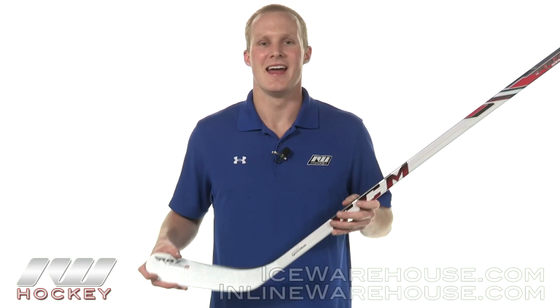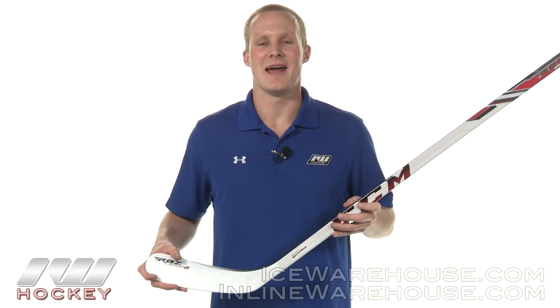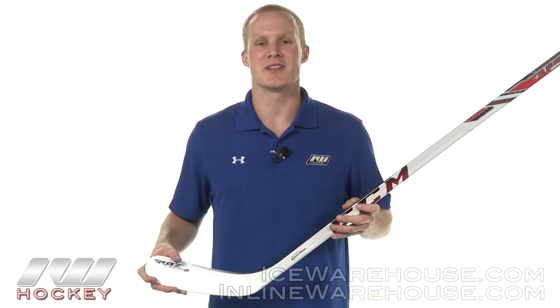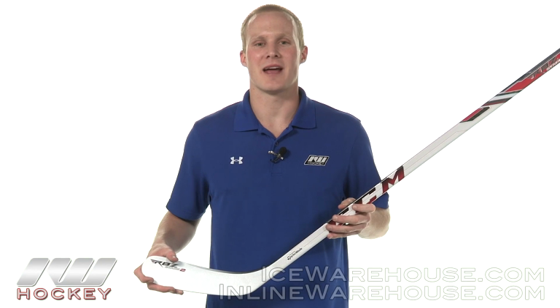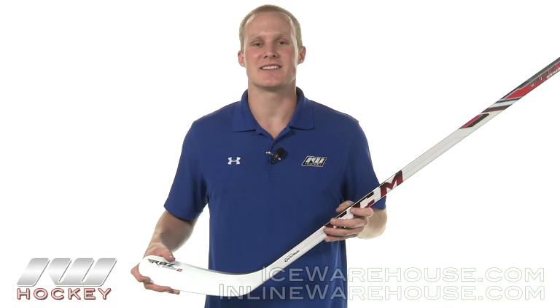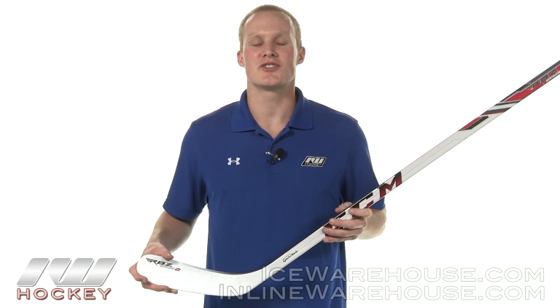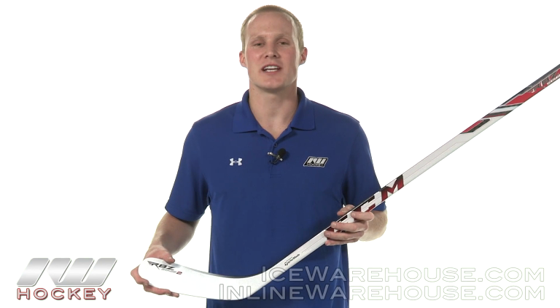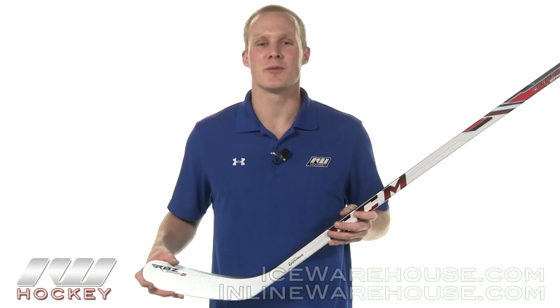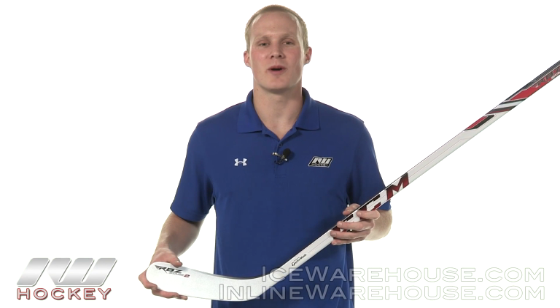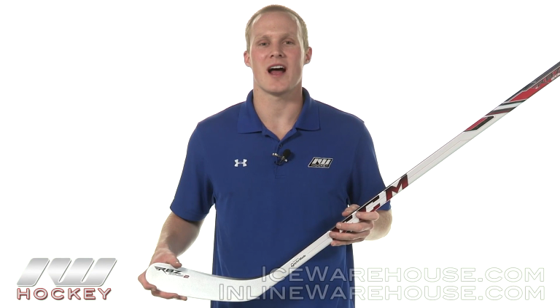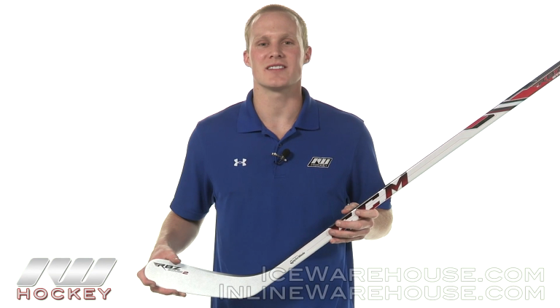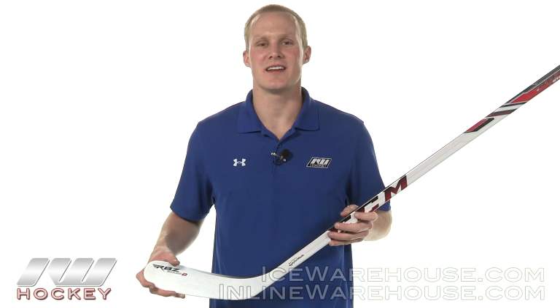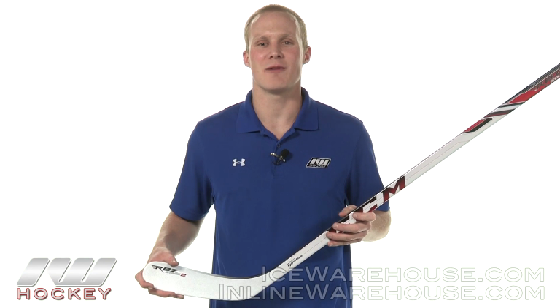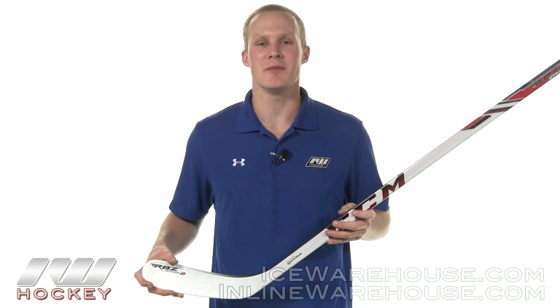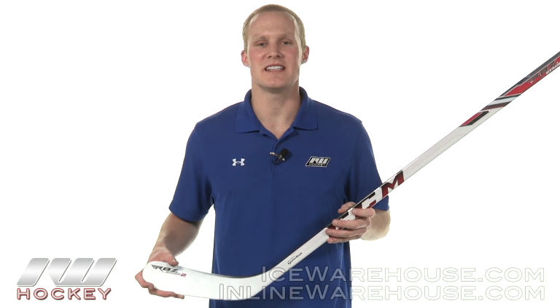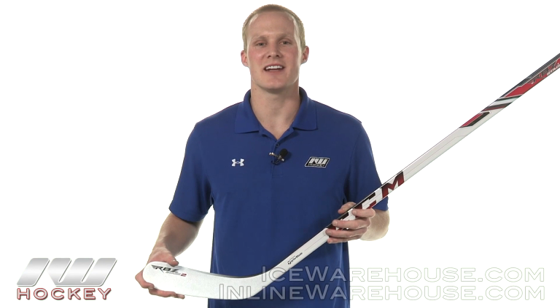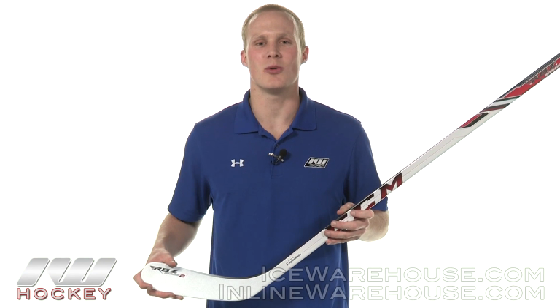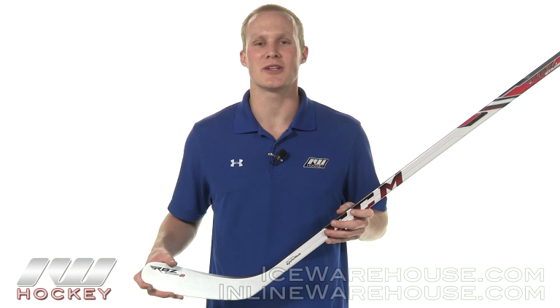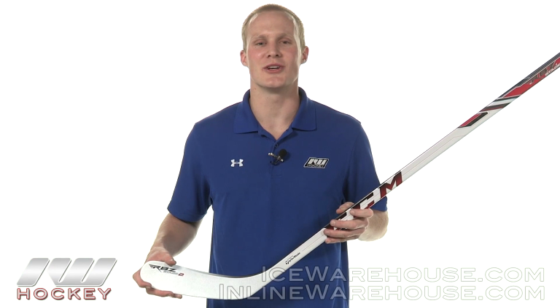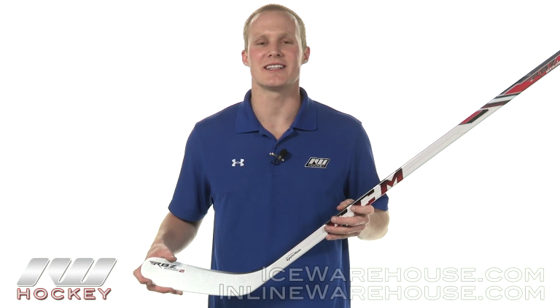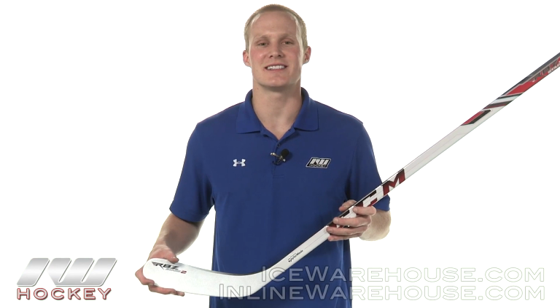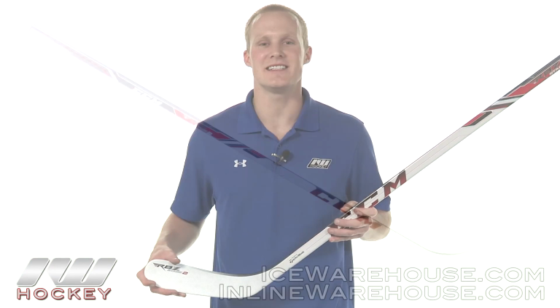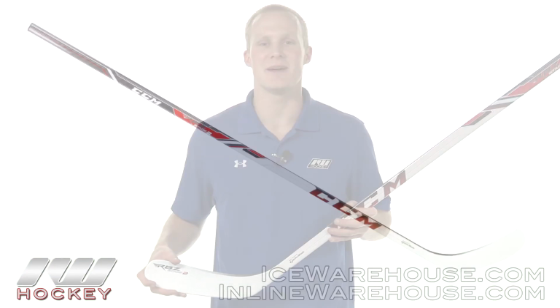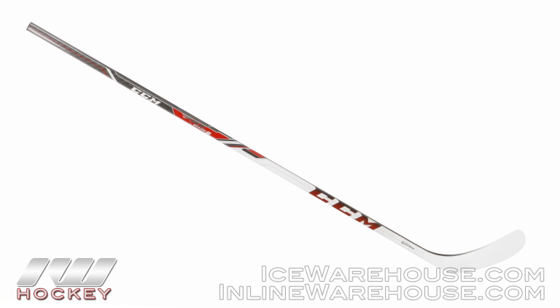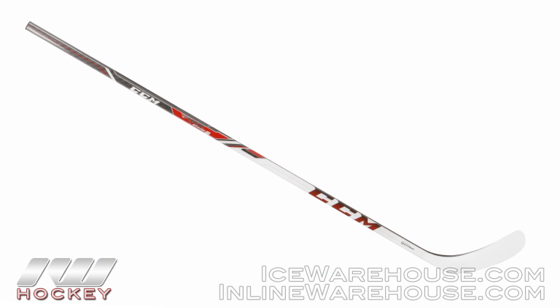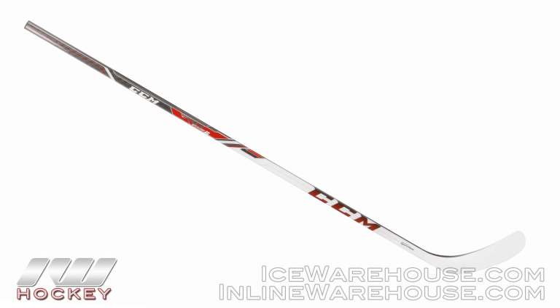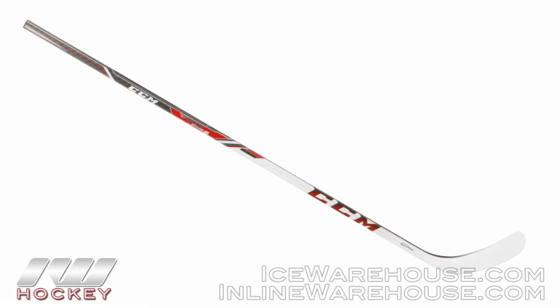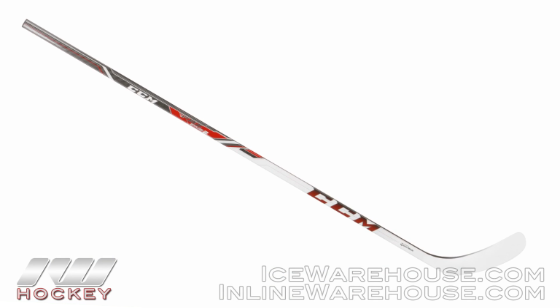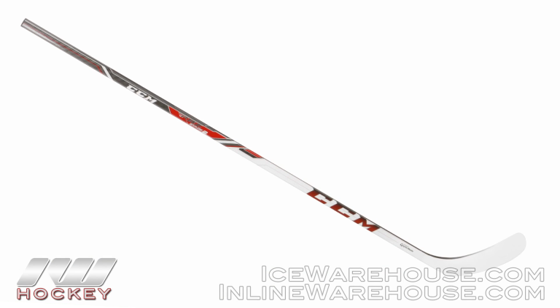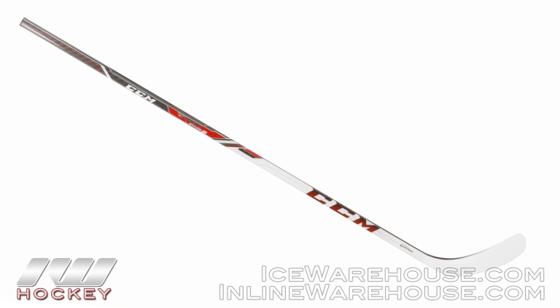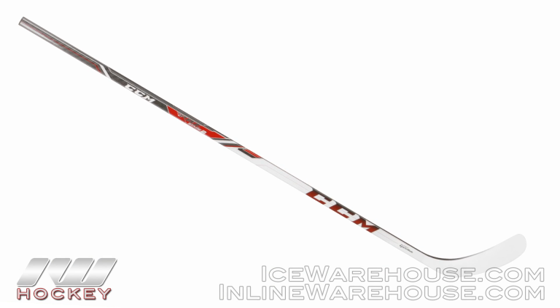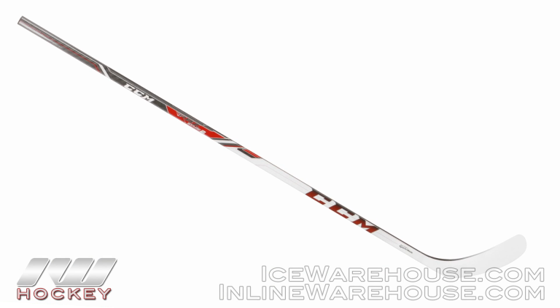Hey, what's up guys, this is Chase from The Warehouse and today we're going to be taking a quick look at the CCM RBZ Stage 2 hockey stick.